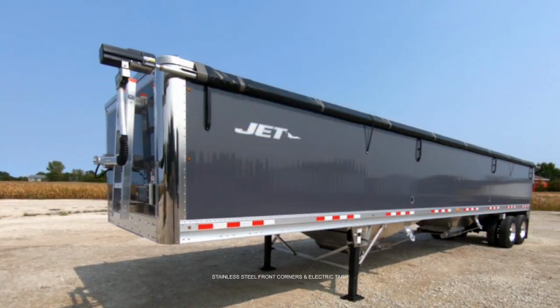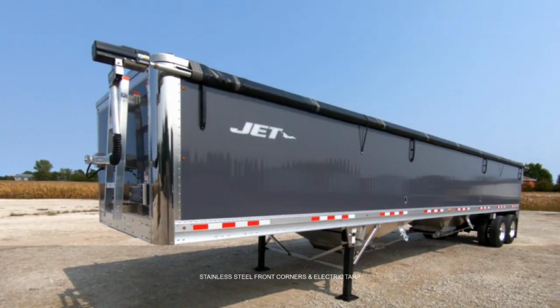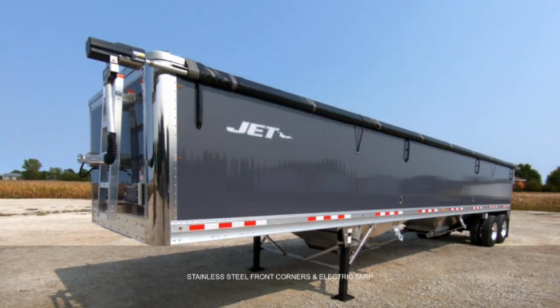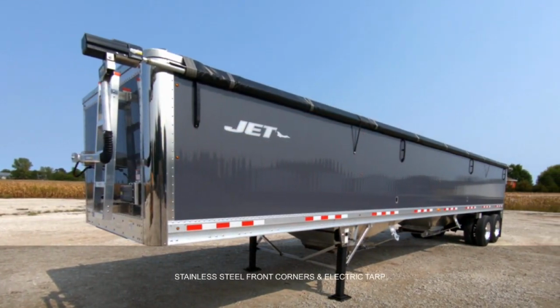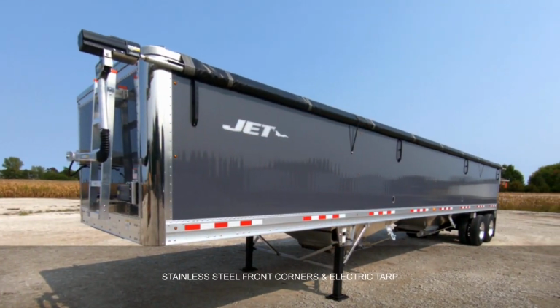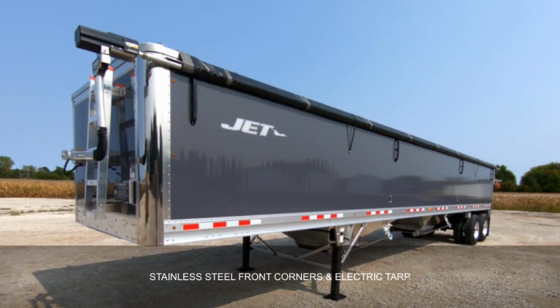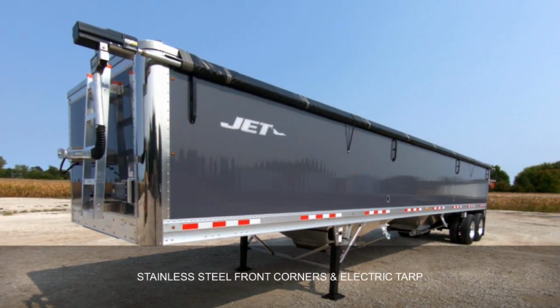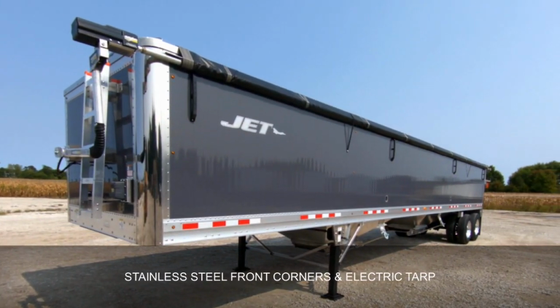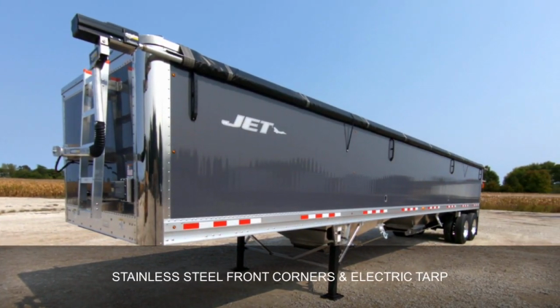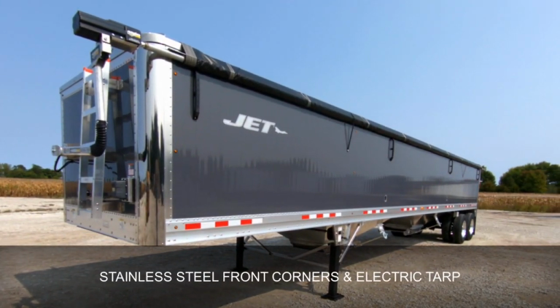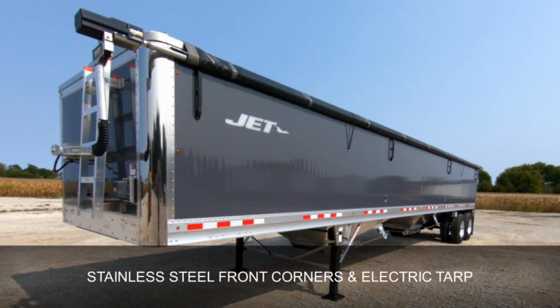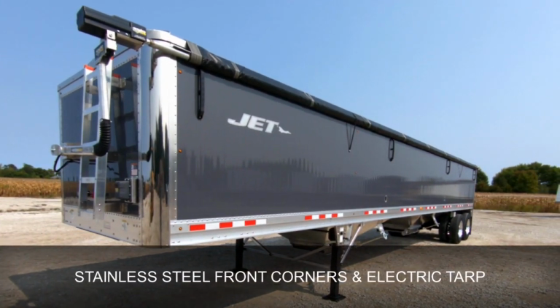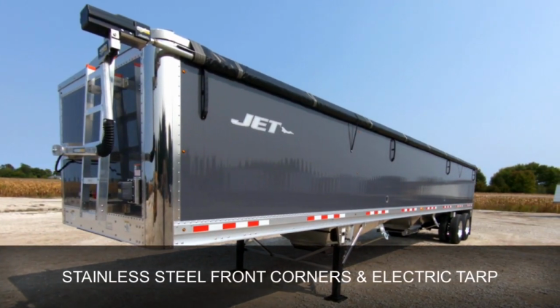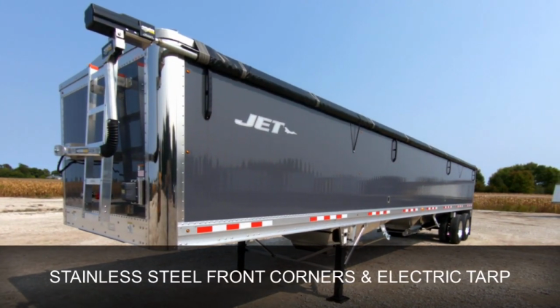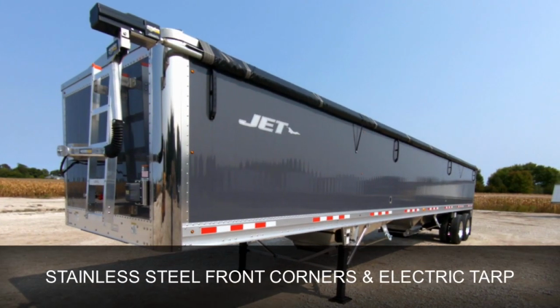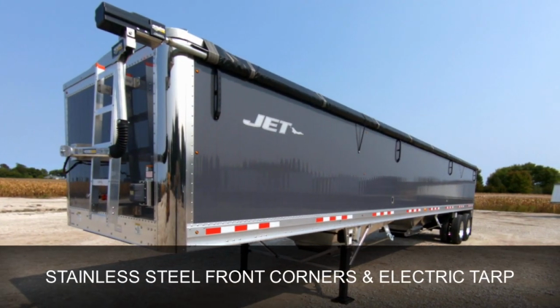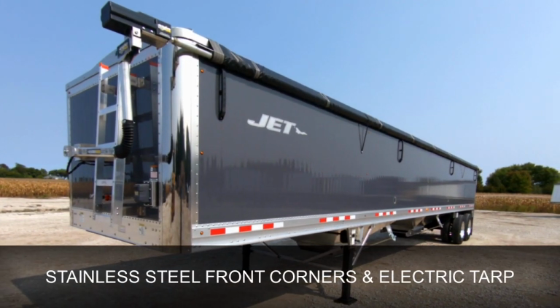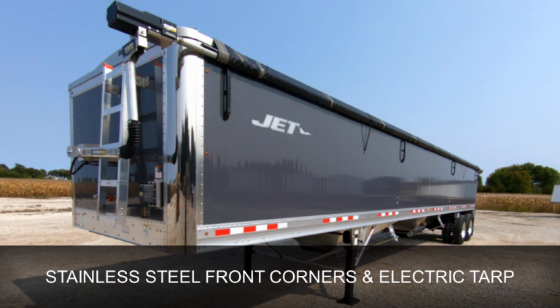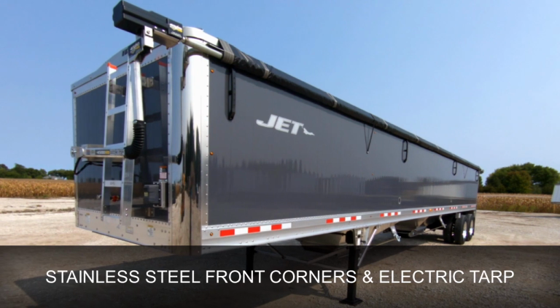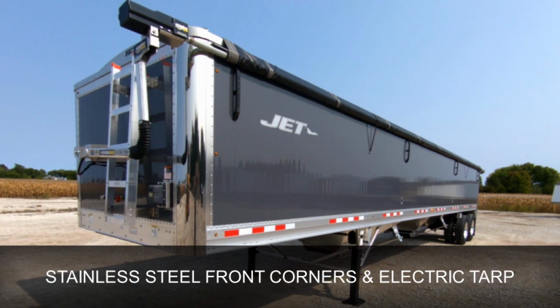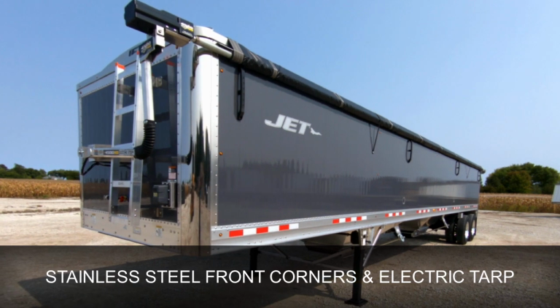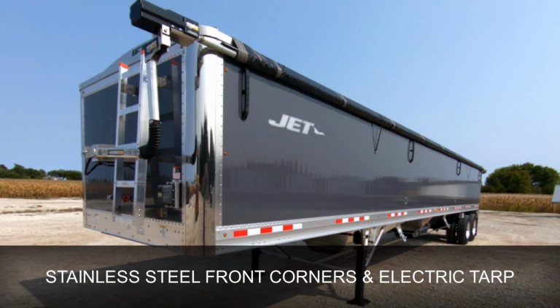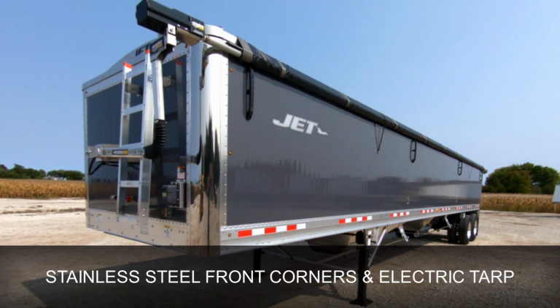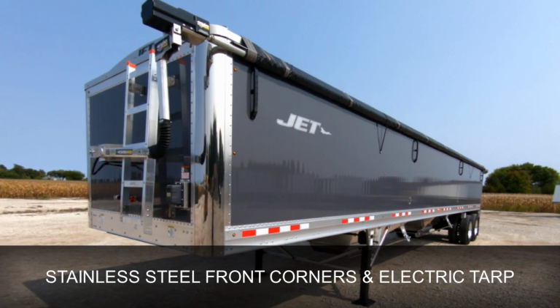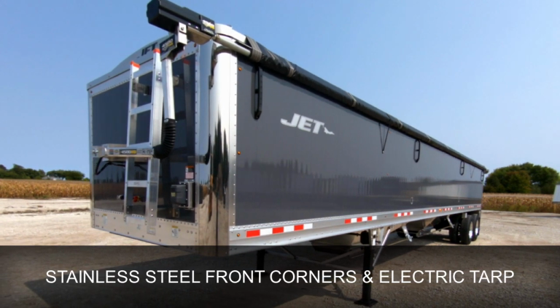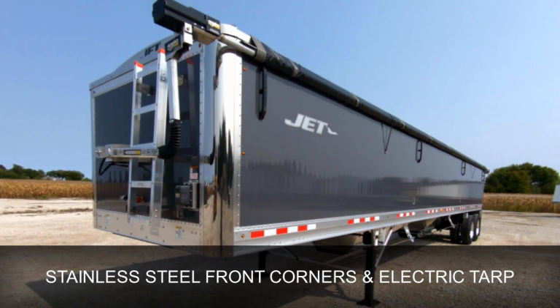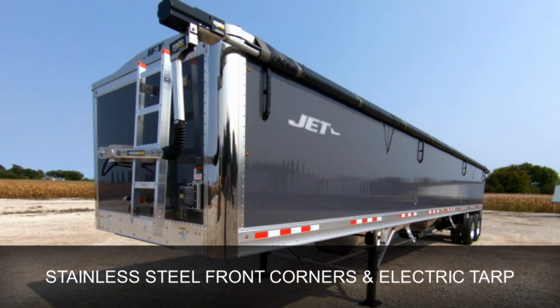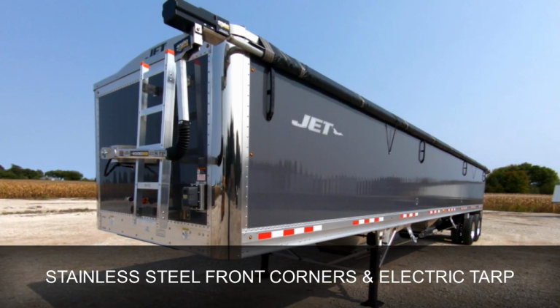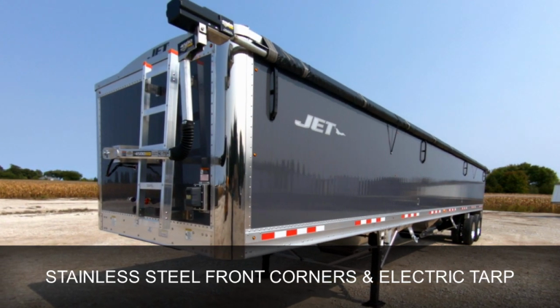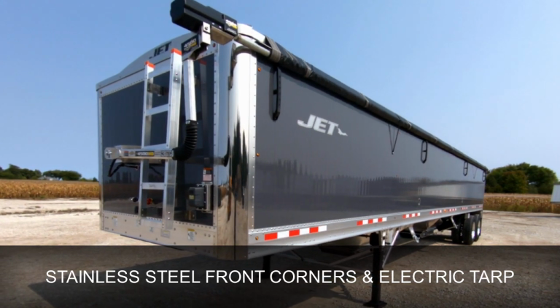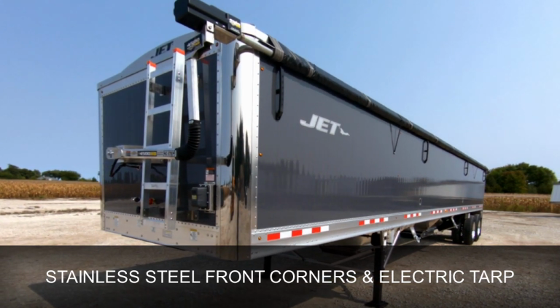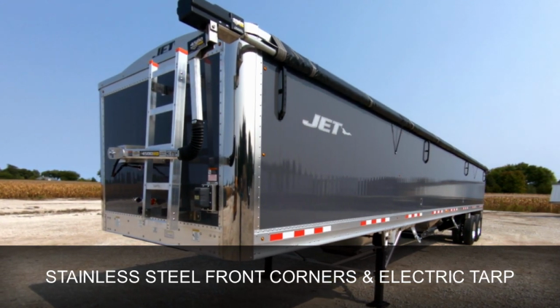Jet trailers include several standard features, including Sherco electric tarps, stainless steel corners, and pull down ladders.